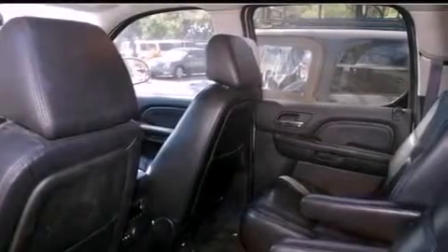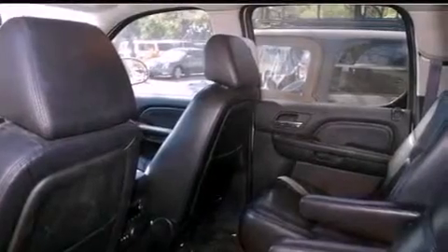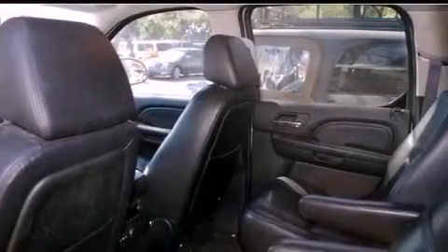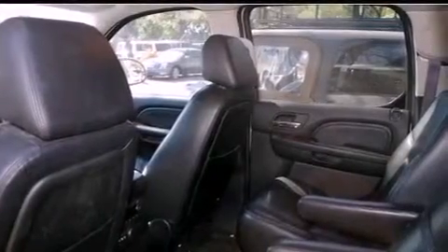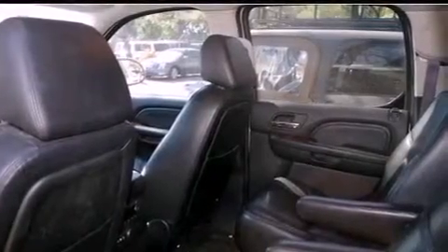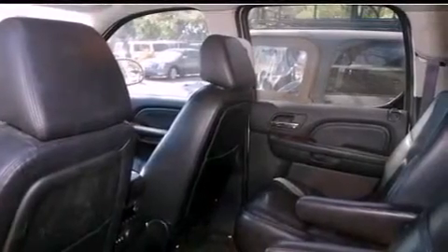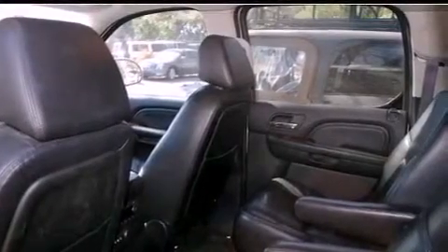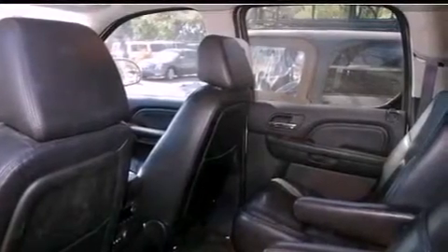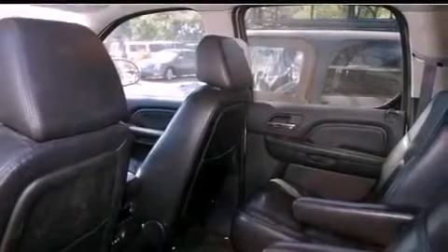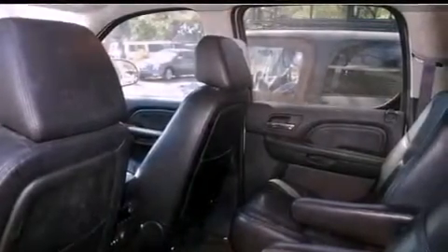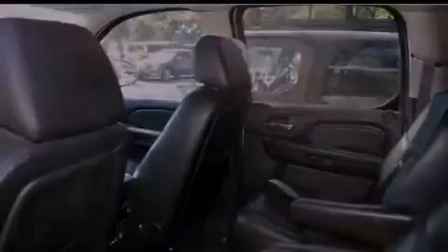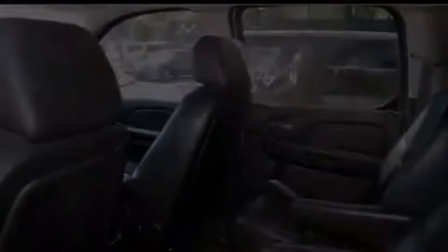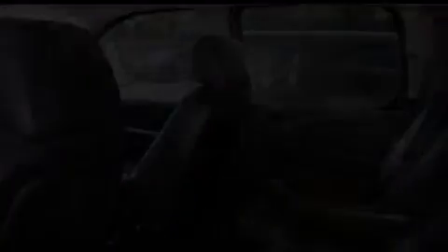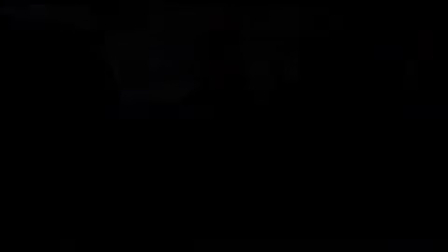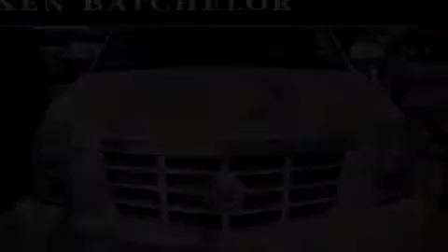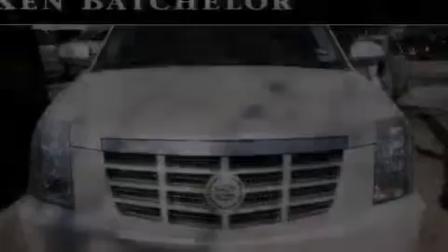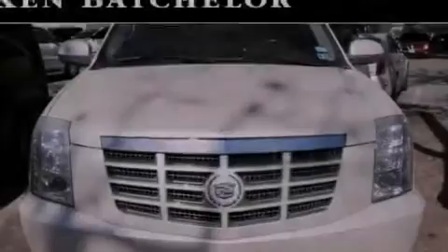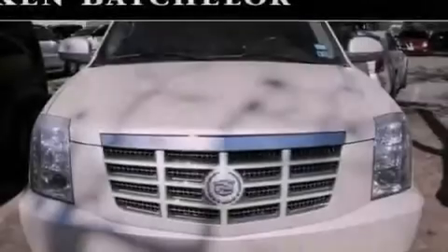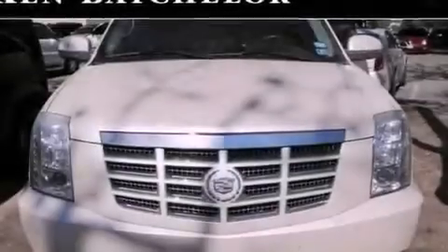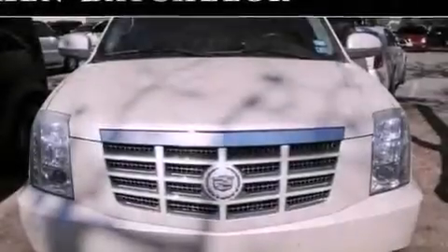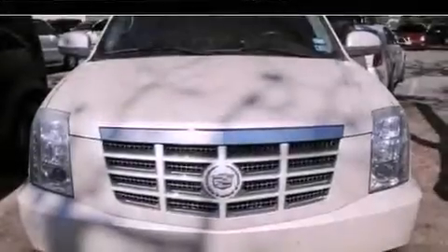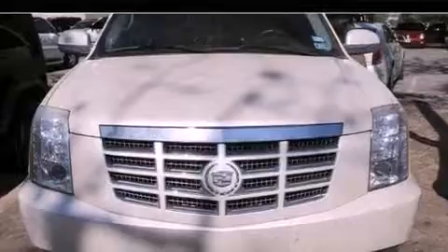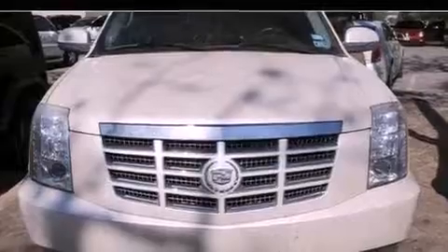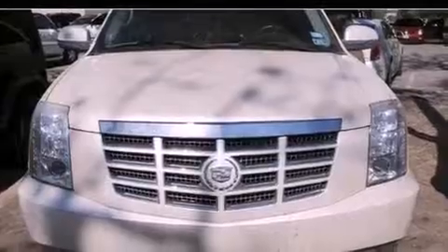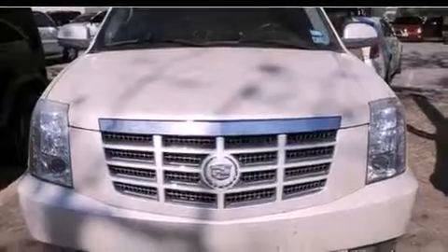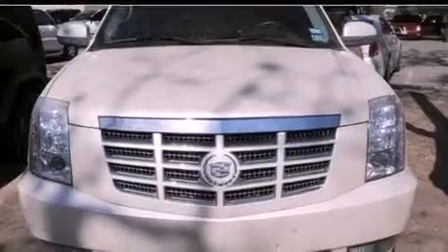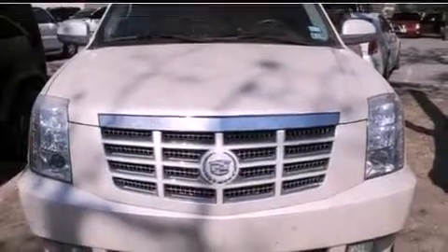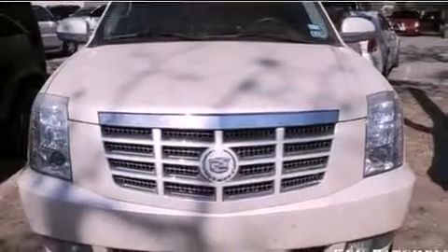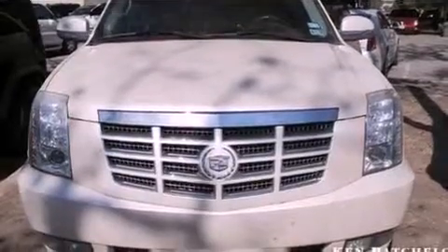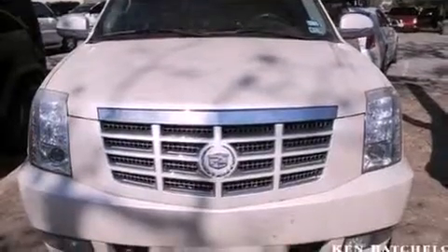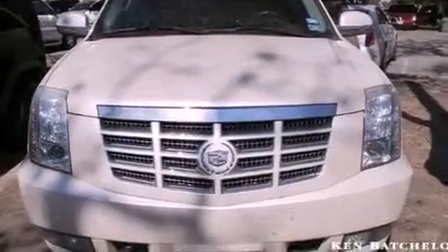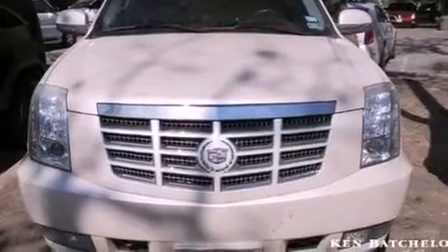18-inch wheels, a low-tire pressure indicator, air conditioning with automatic climate control, and a navigation system.